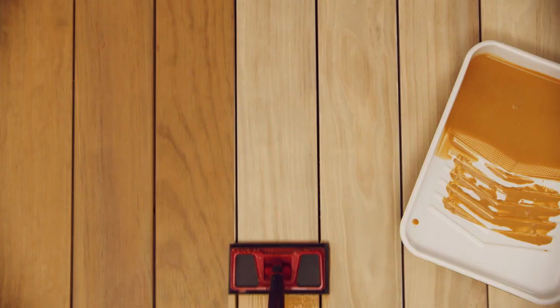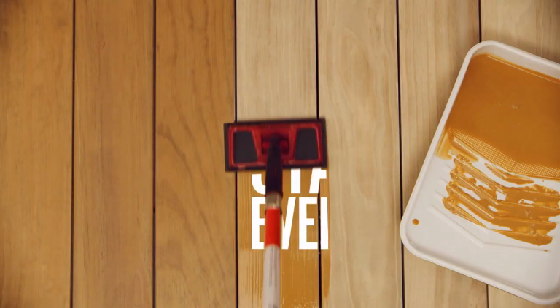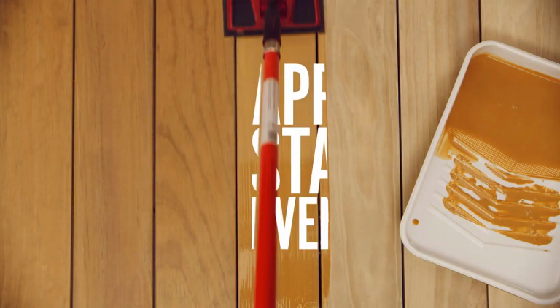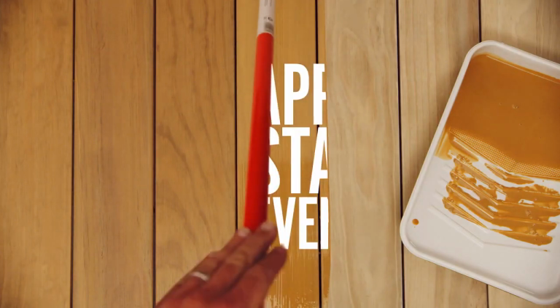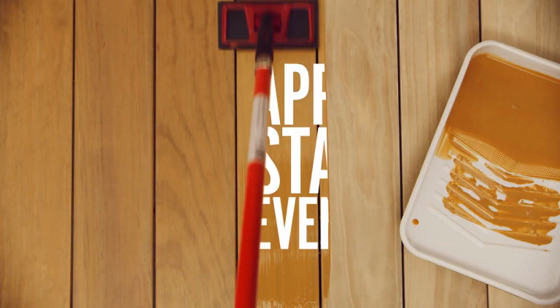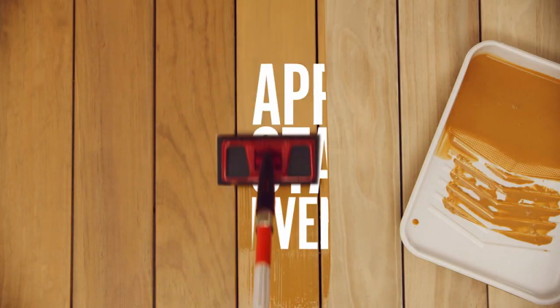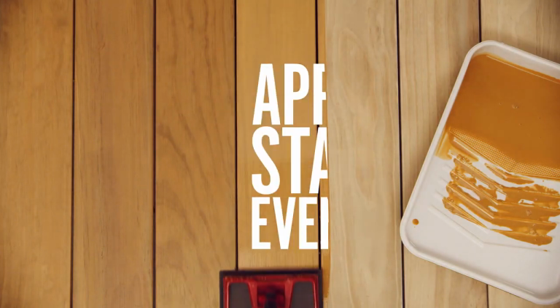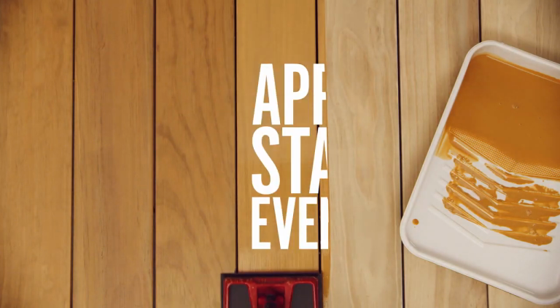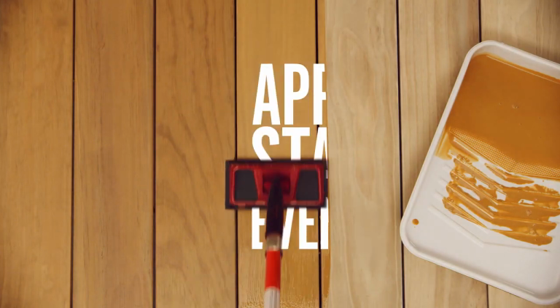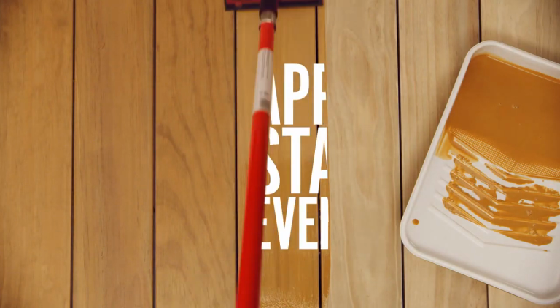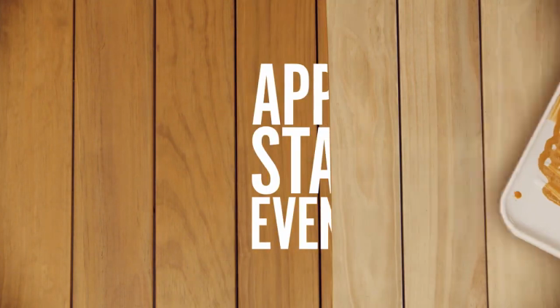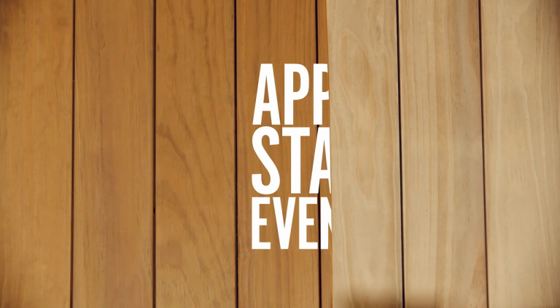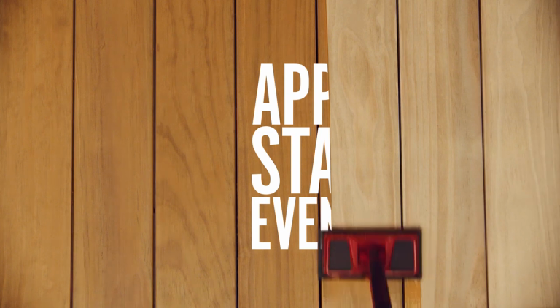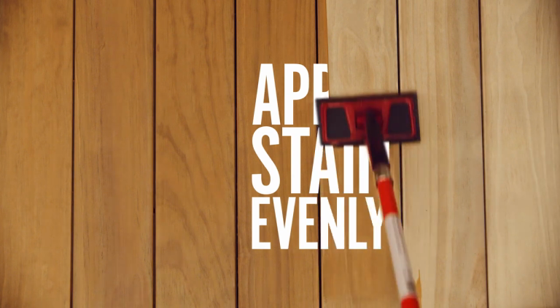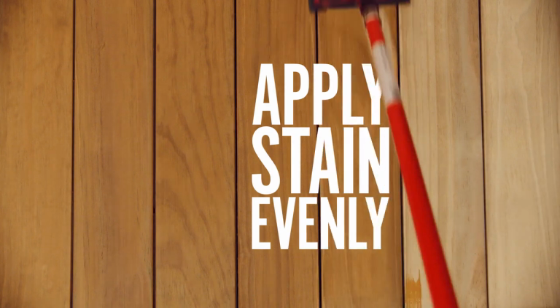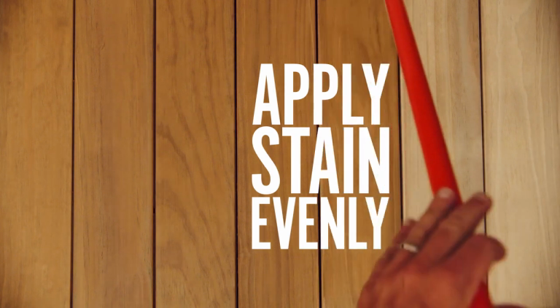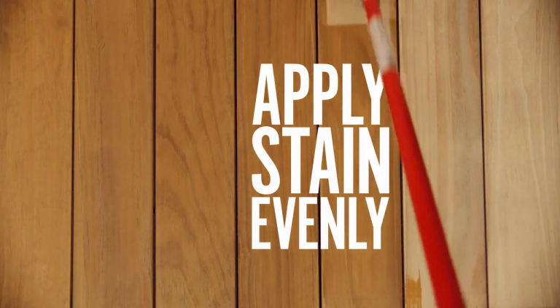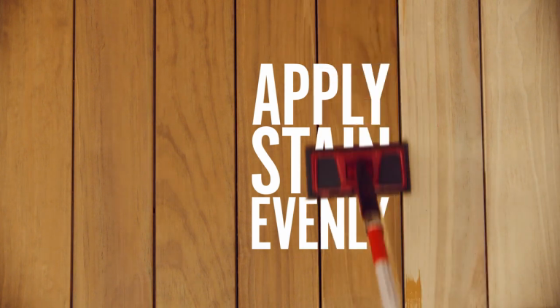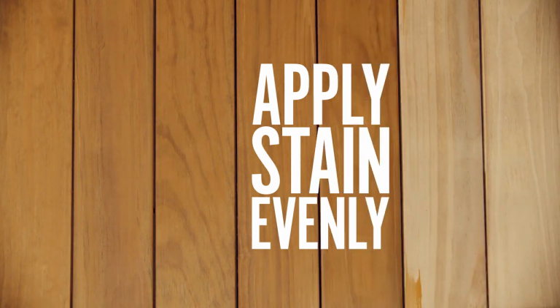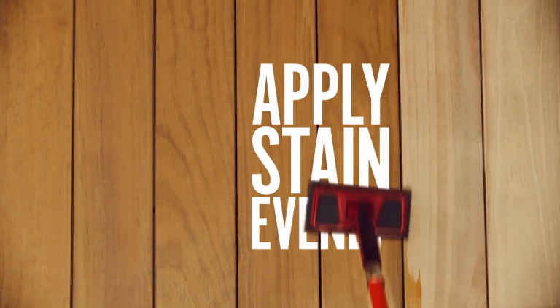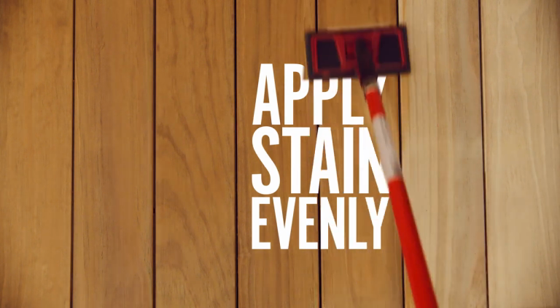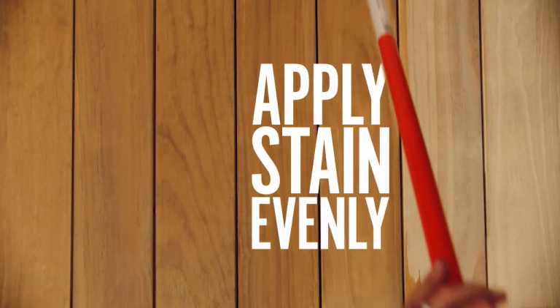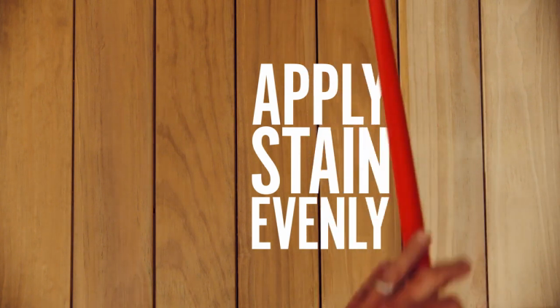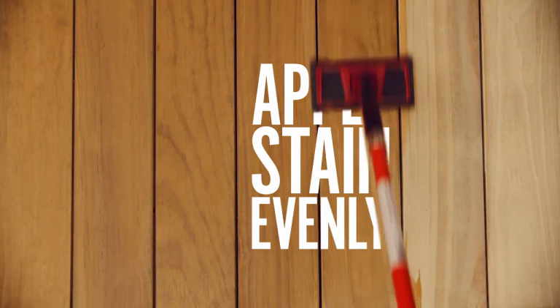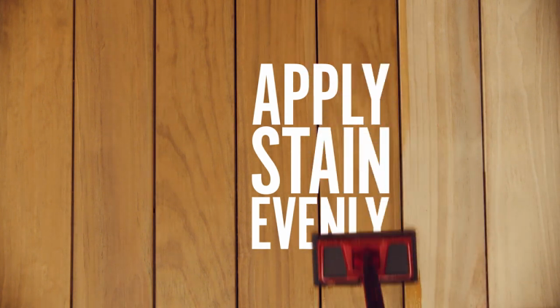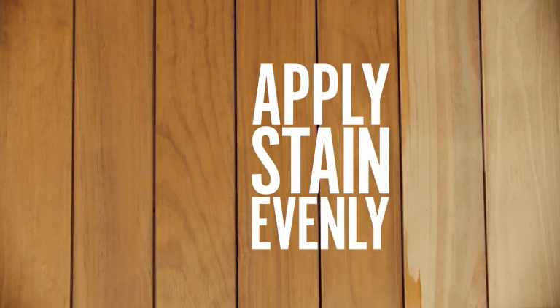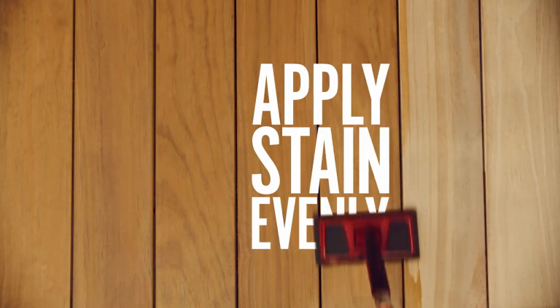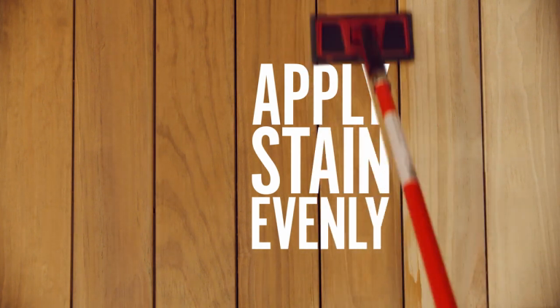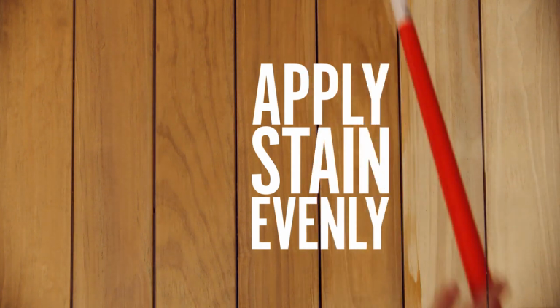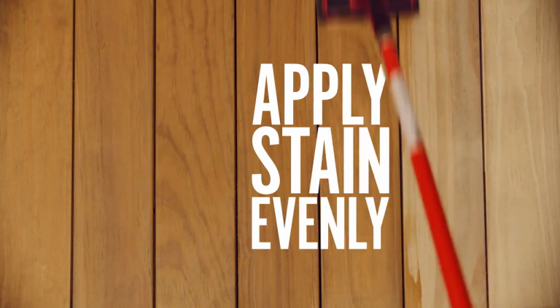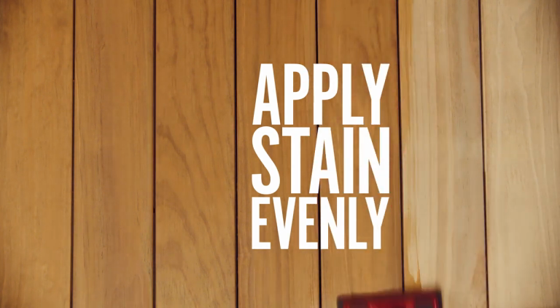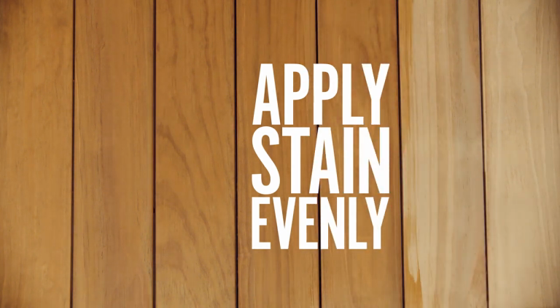Using a stain pad, apply the stain evenly in the direction of the grain, two or three boards at a time, moving from end to end.